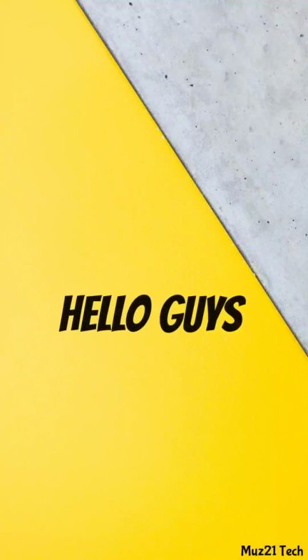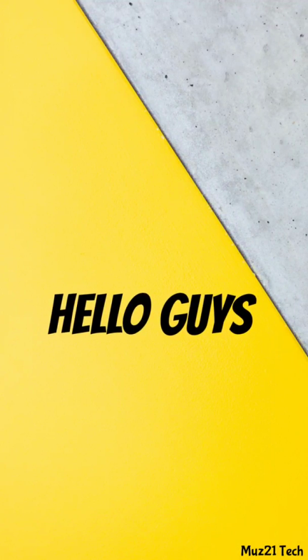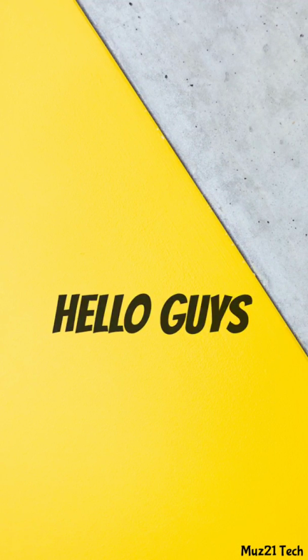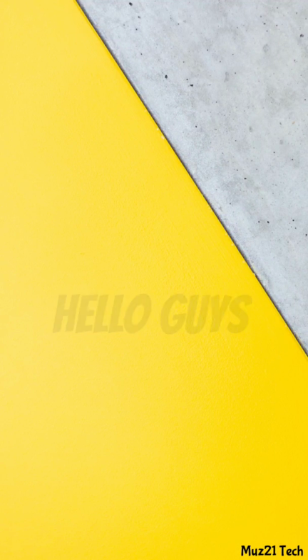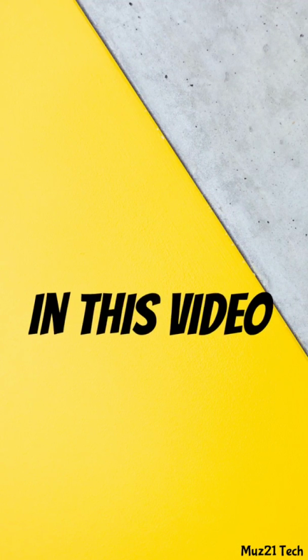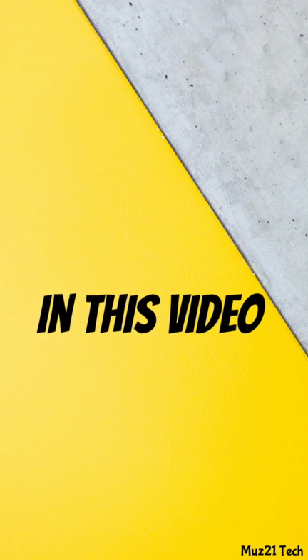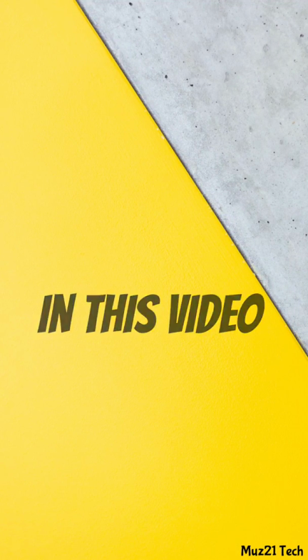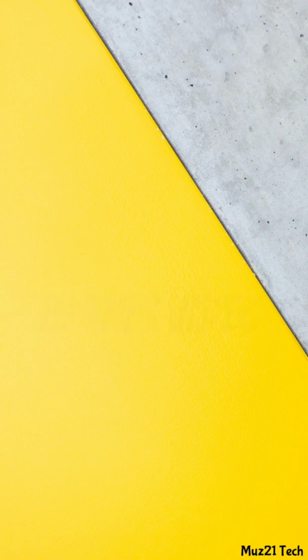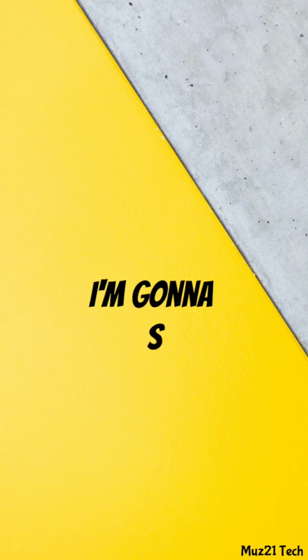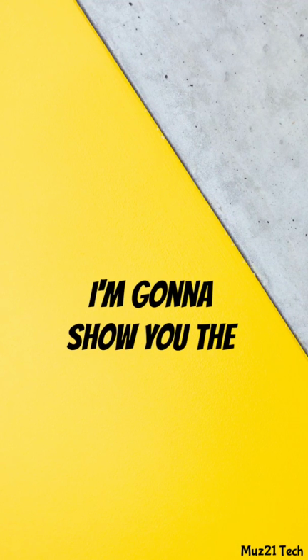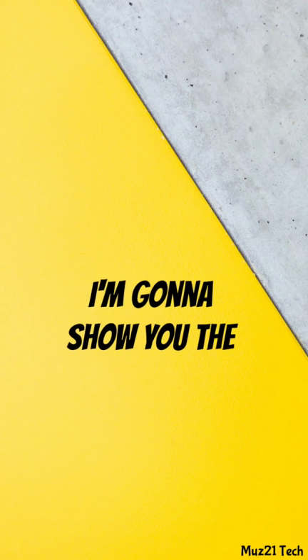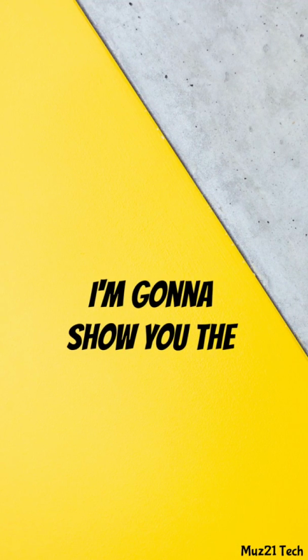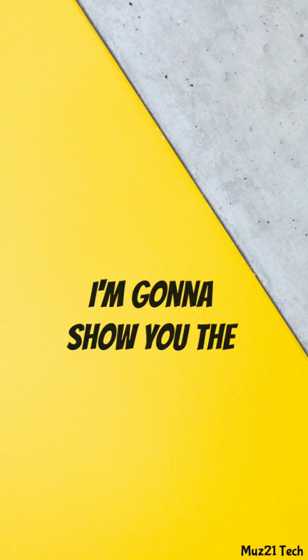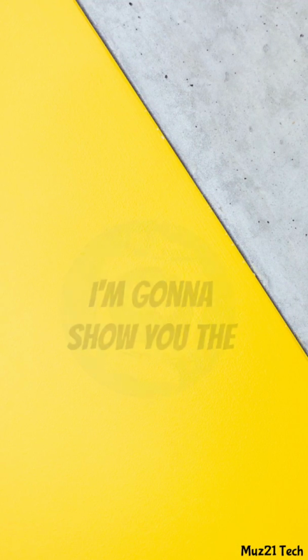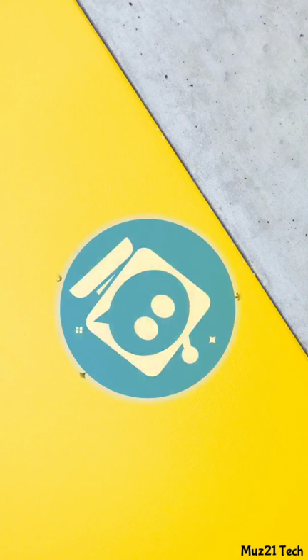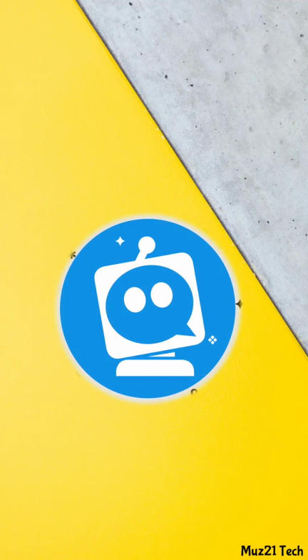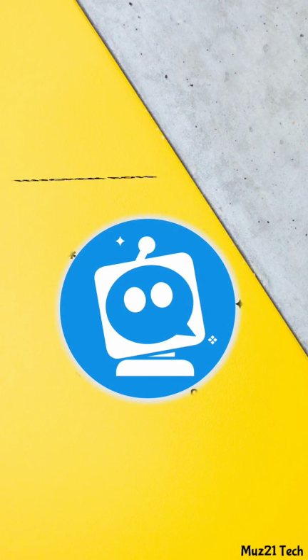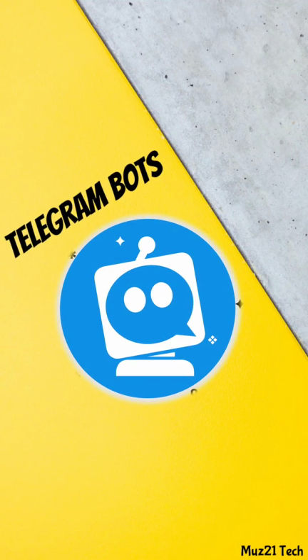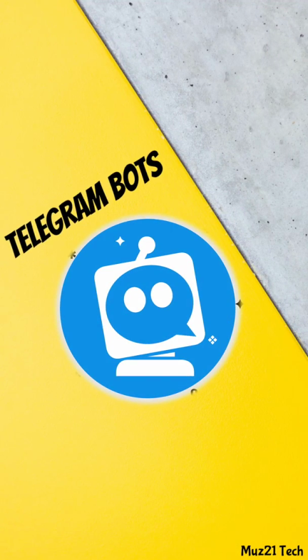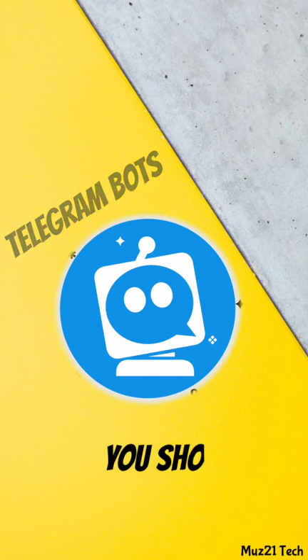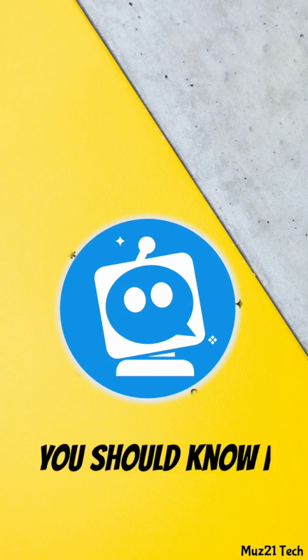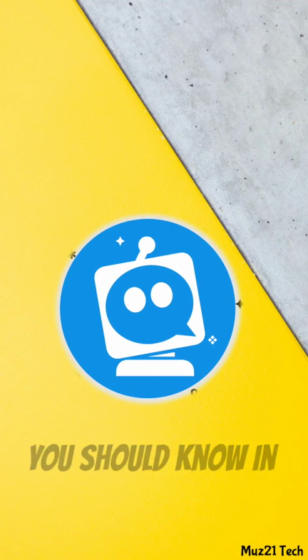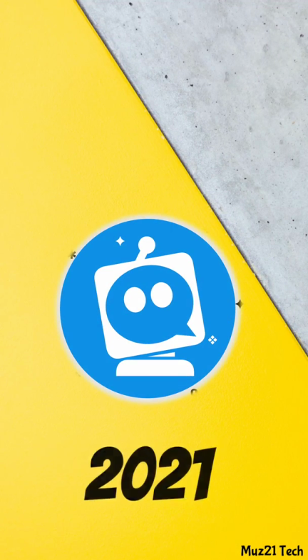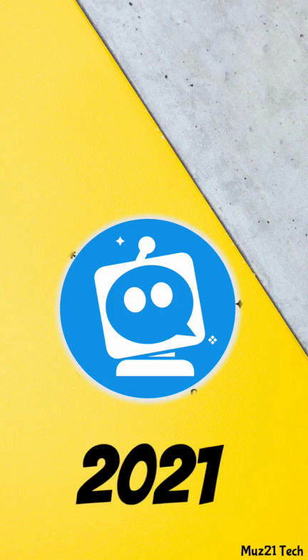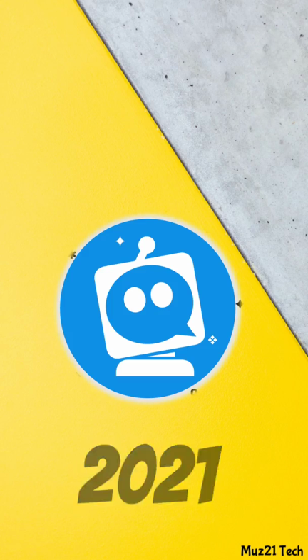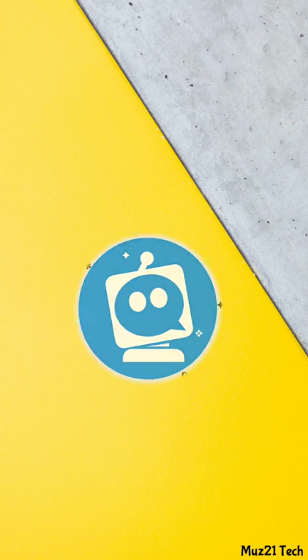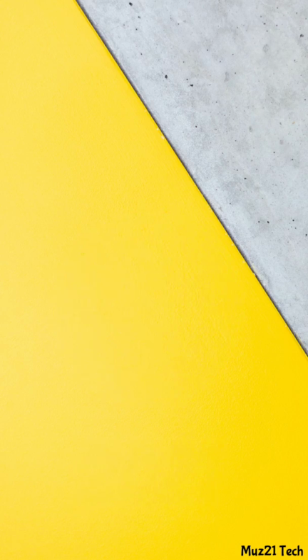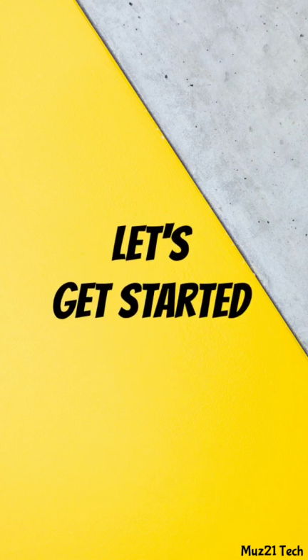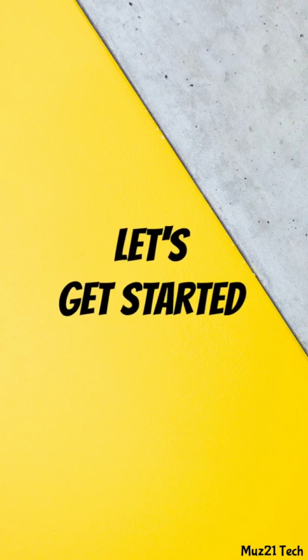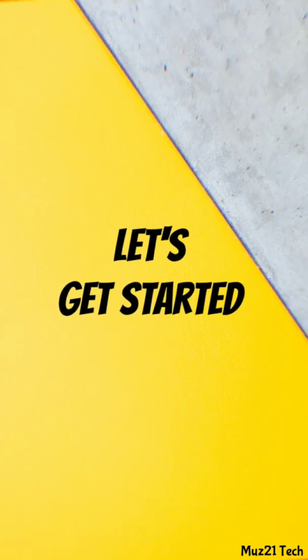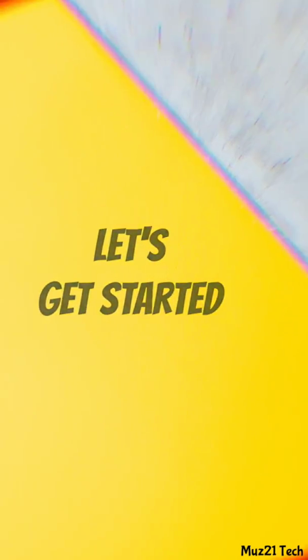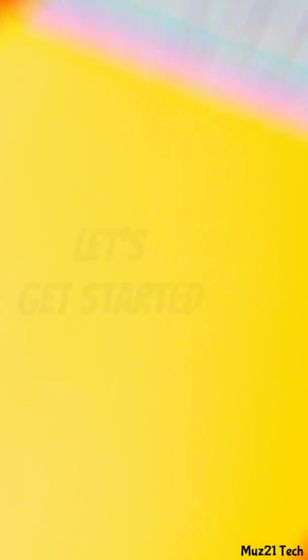Hello guys, in this video I'm gonna show you some of the coolest Telegram bots that you should know in 2021, so let's get started.